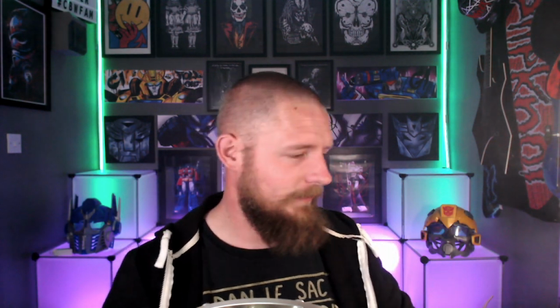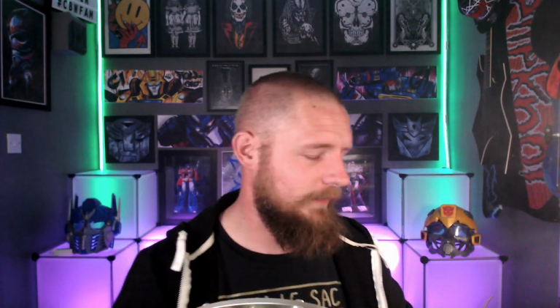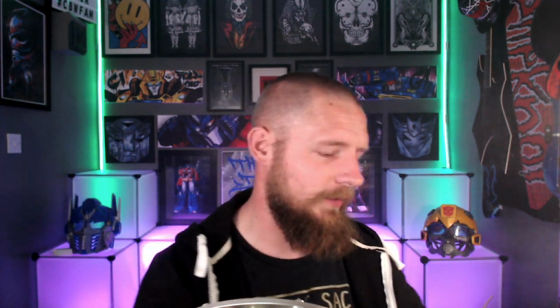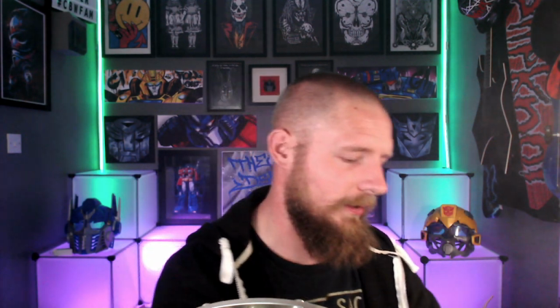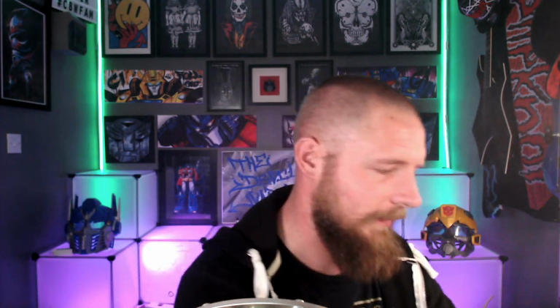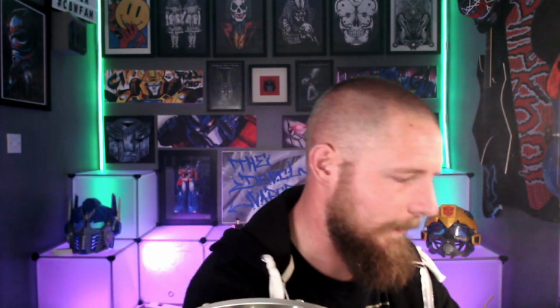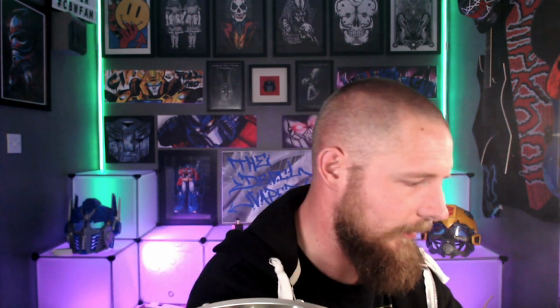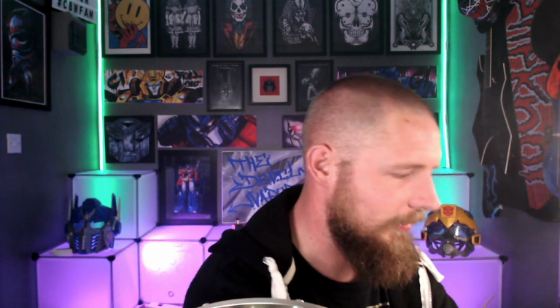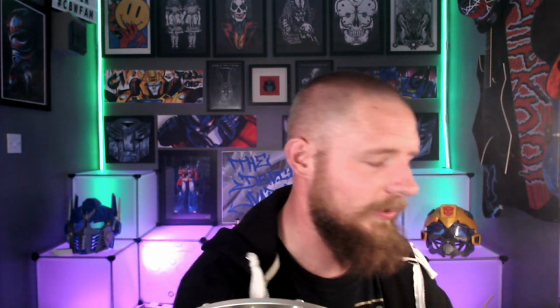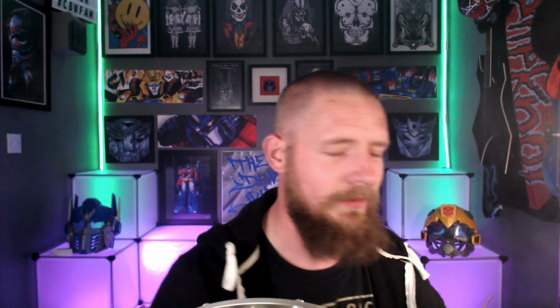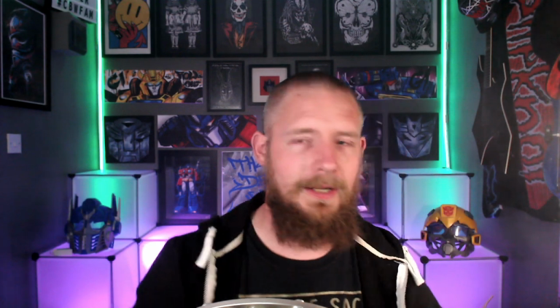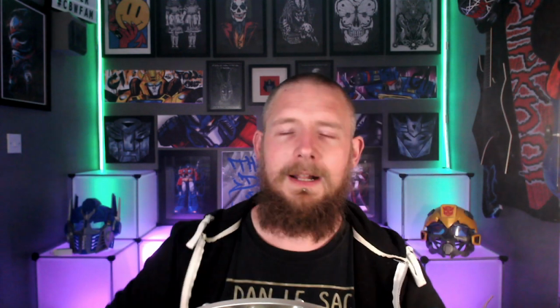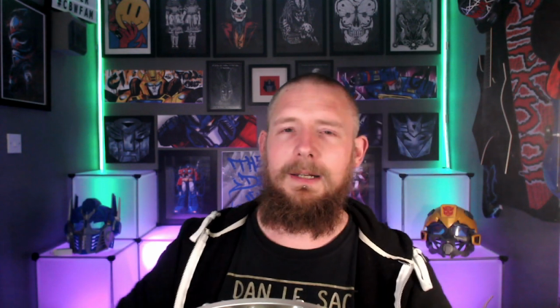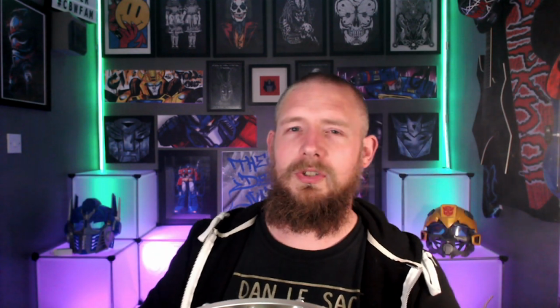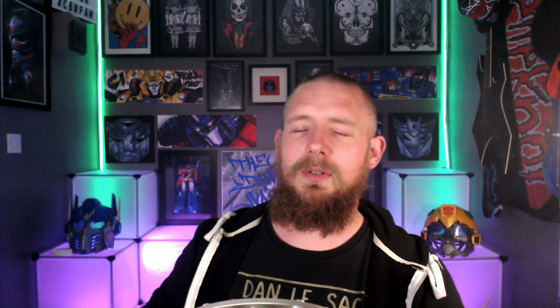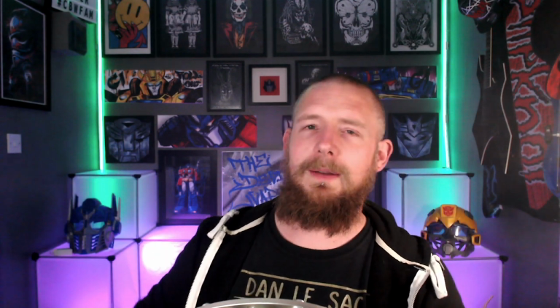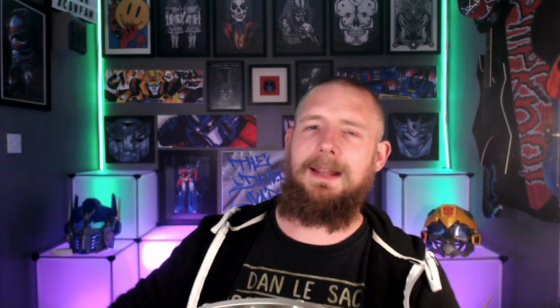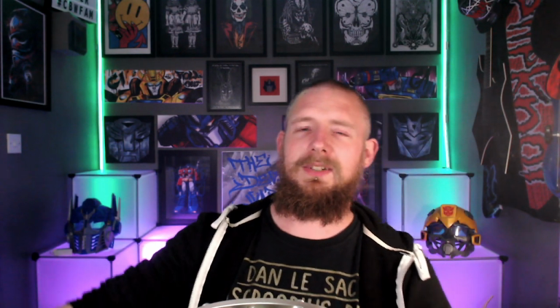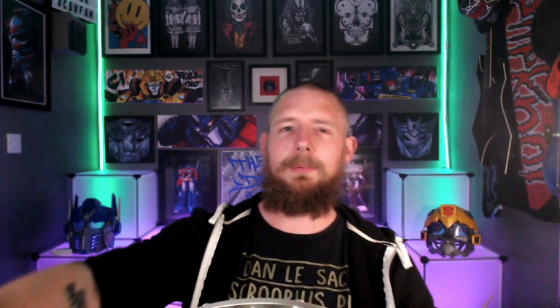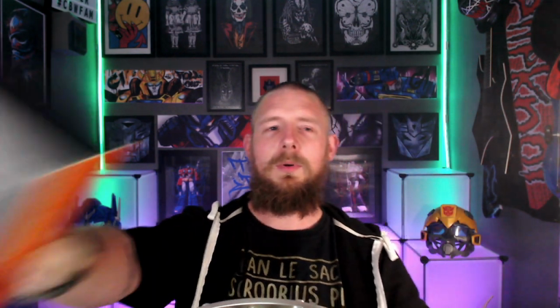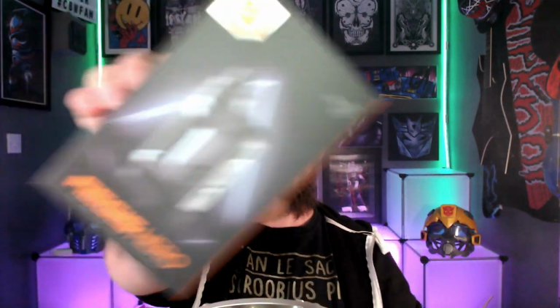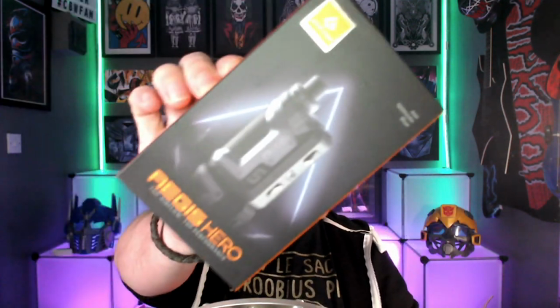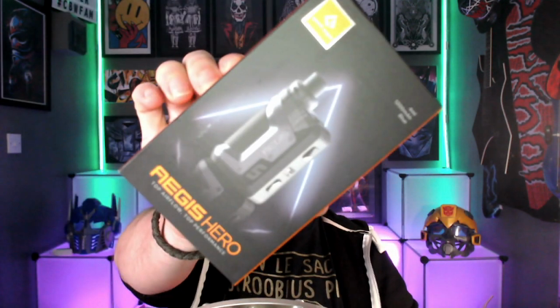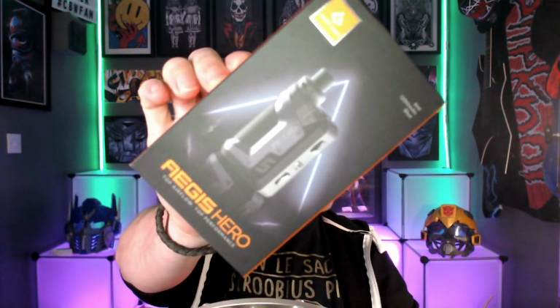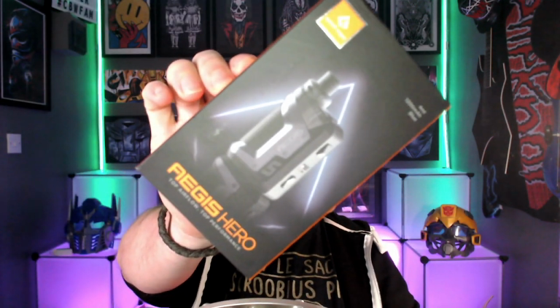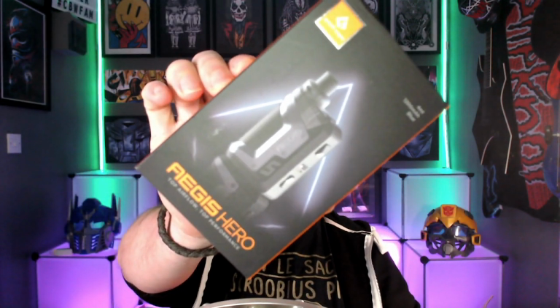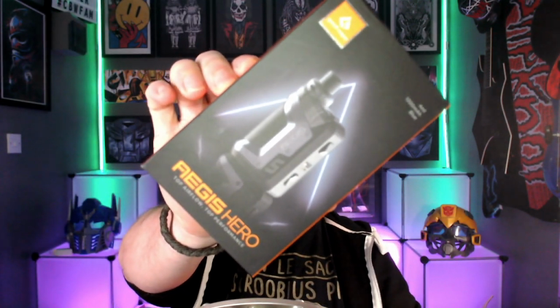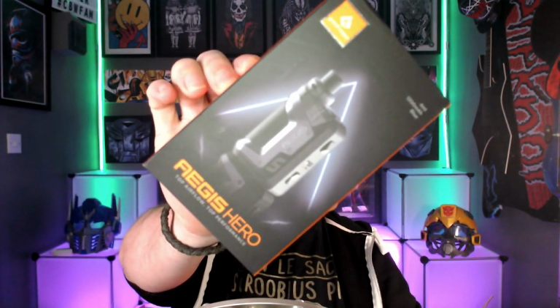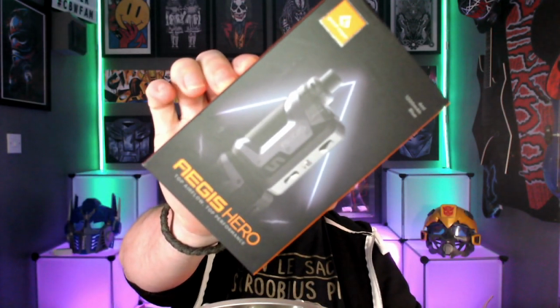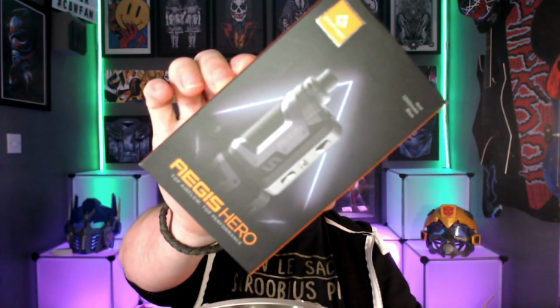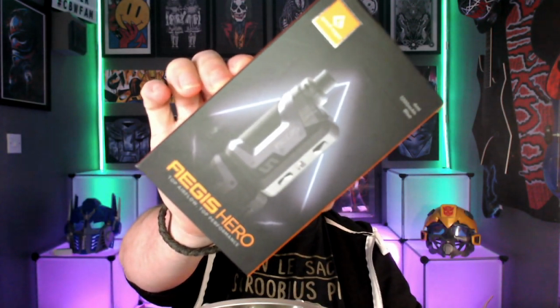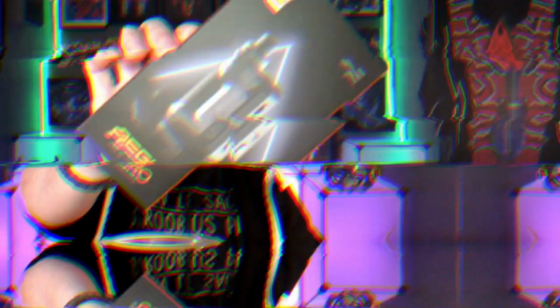So without further ado, I'm going to grab the box which is over here, and I'll see you down at the table with the Aegis Hero by Geek Vape.